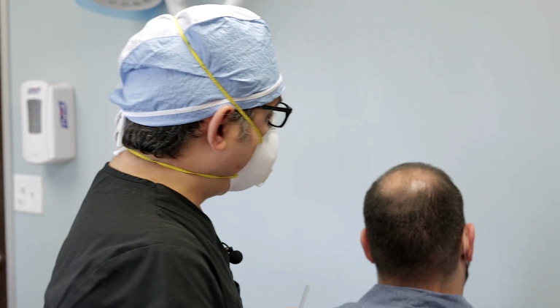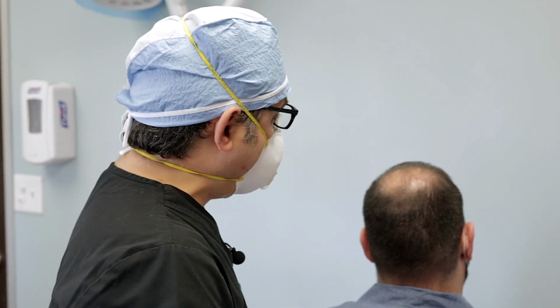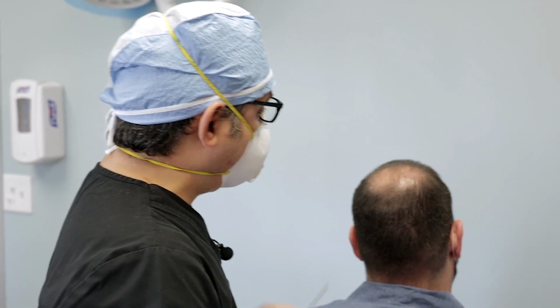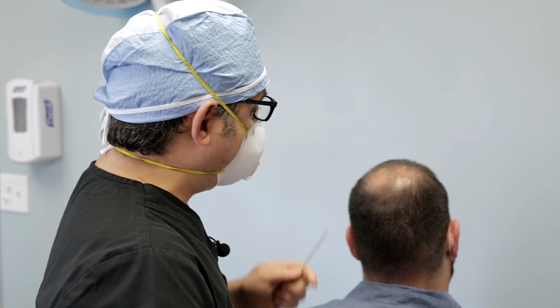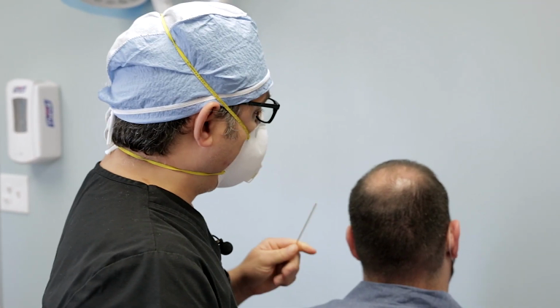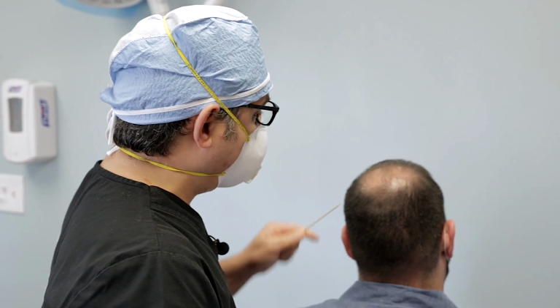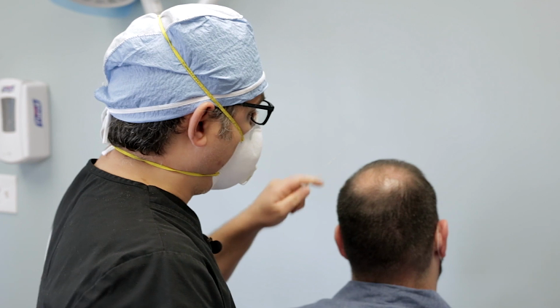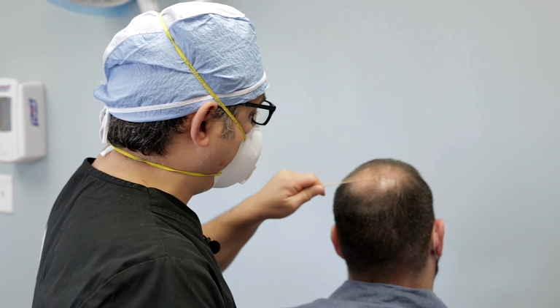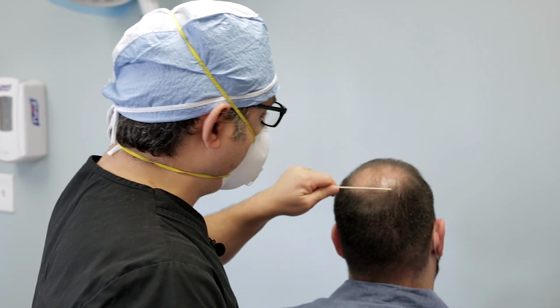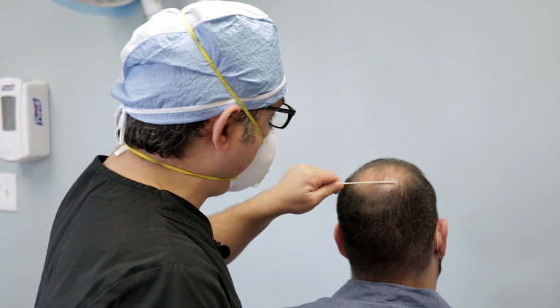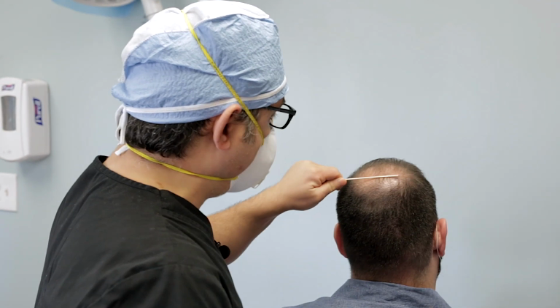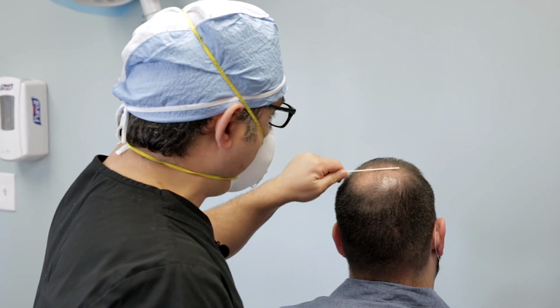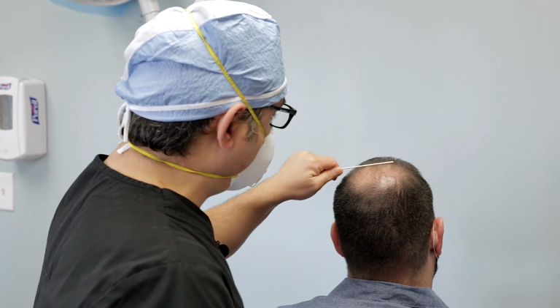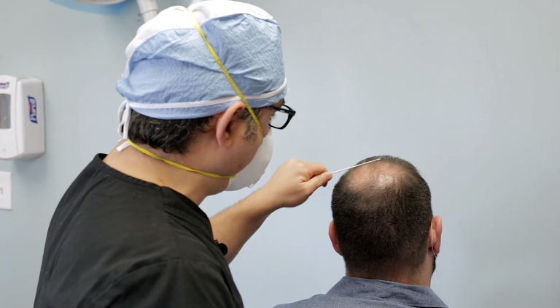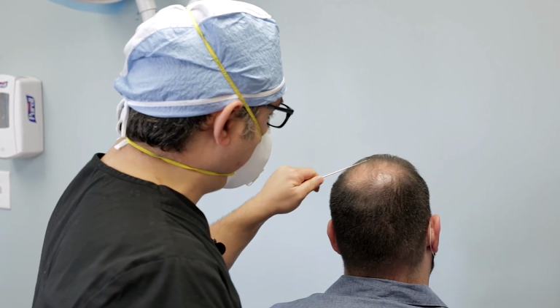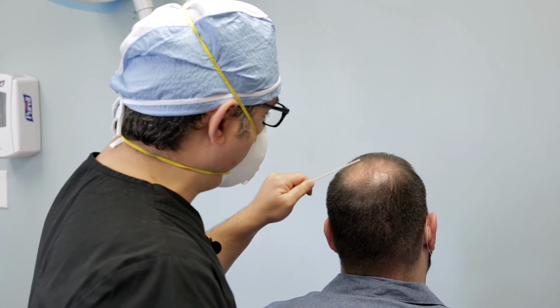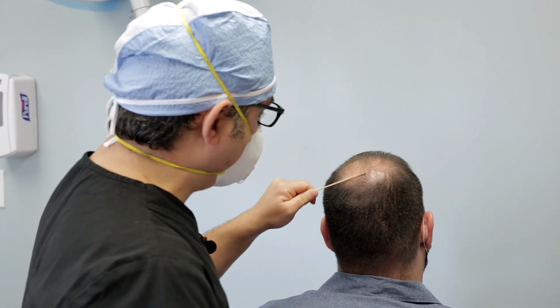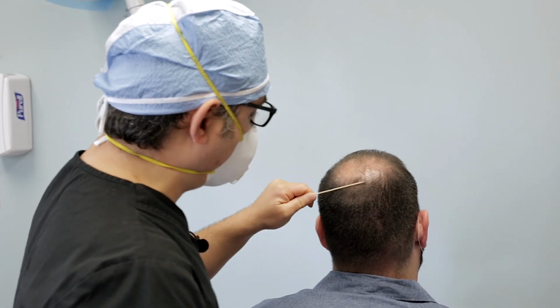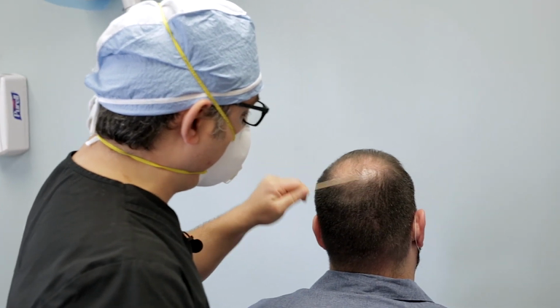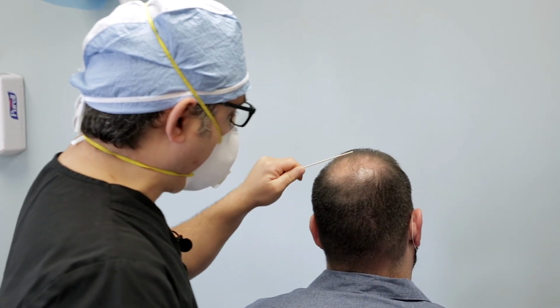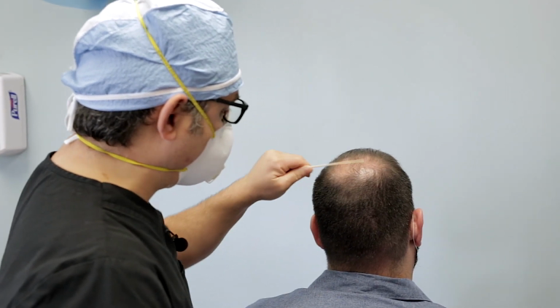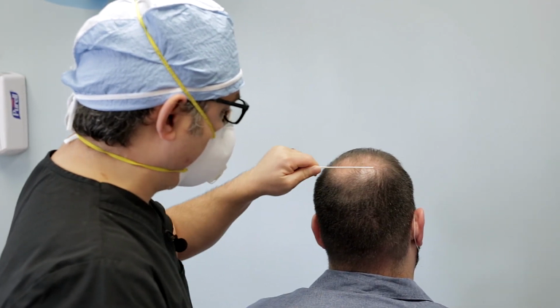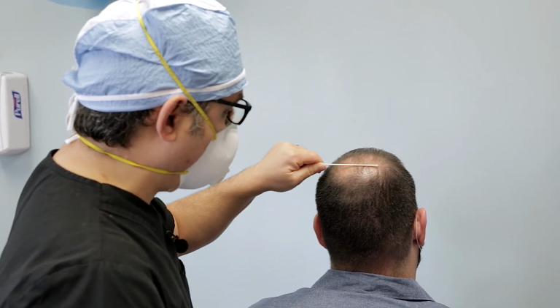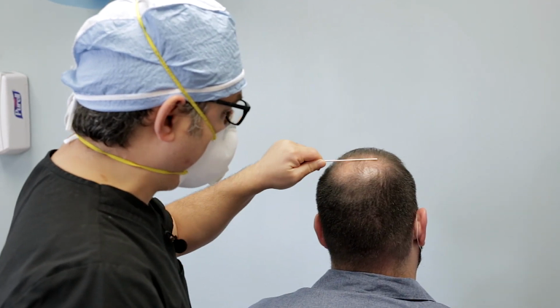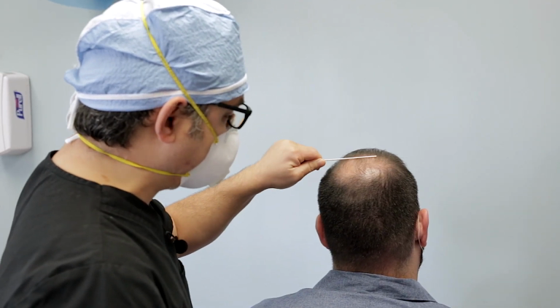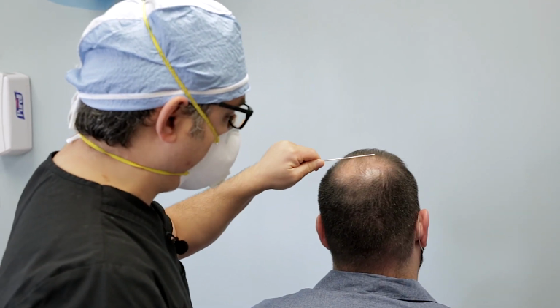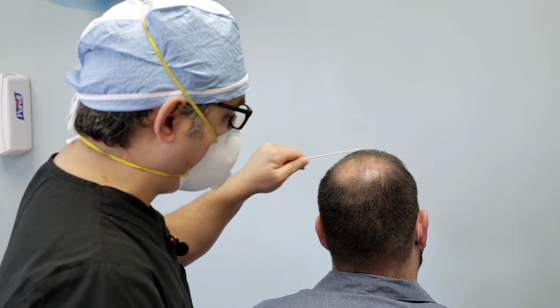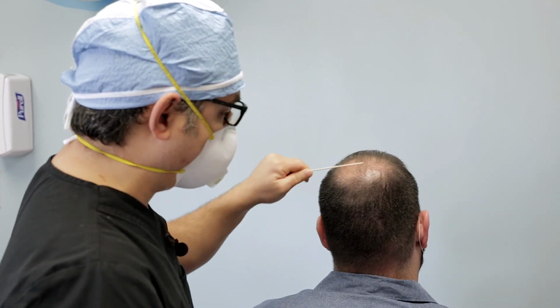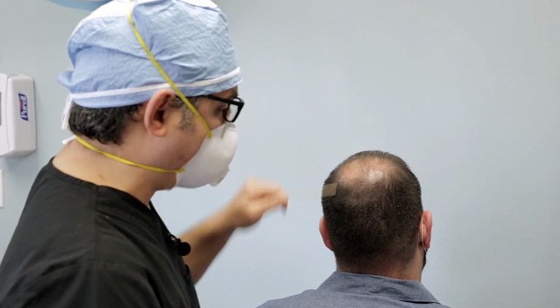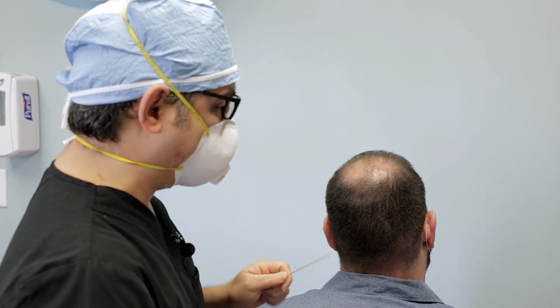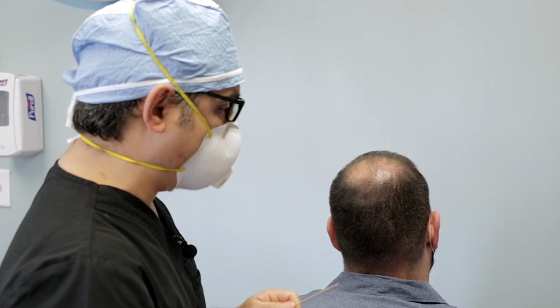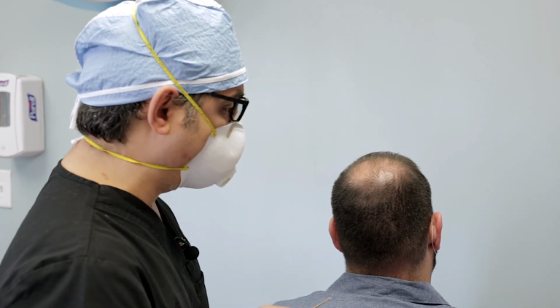Today we're going to be working on the crown area and we're going to put about 2,000 to 2,500 grafts in the crown.